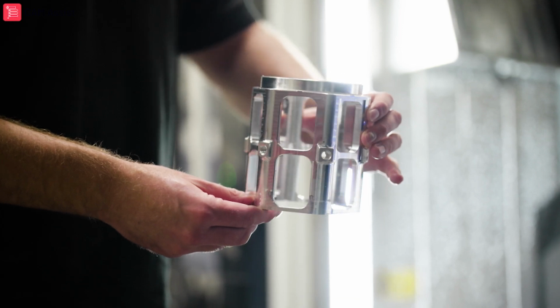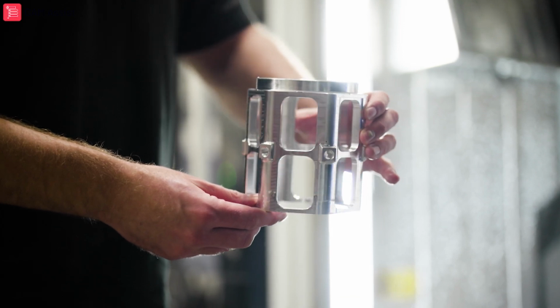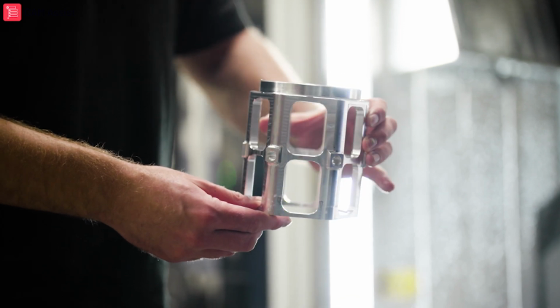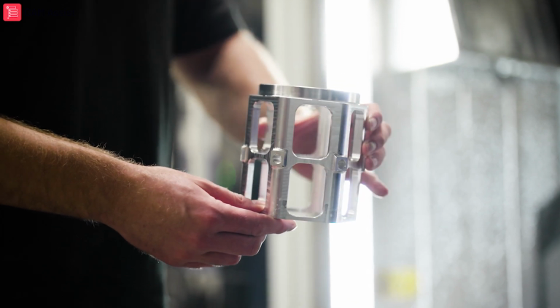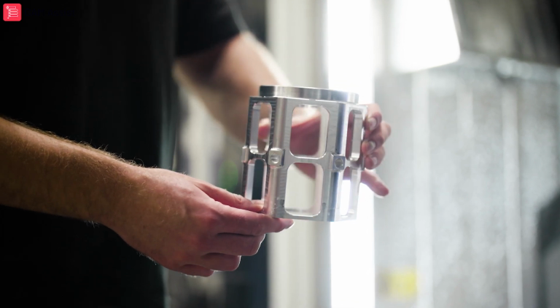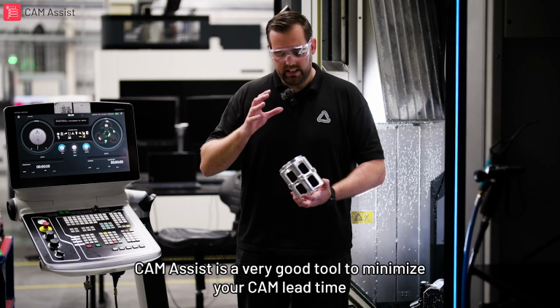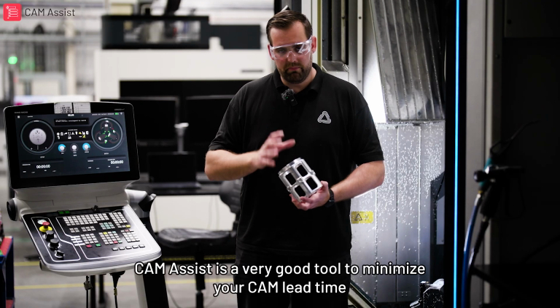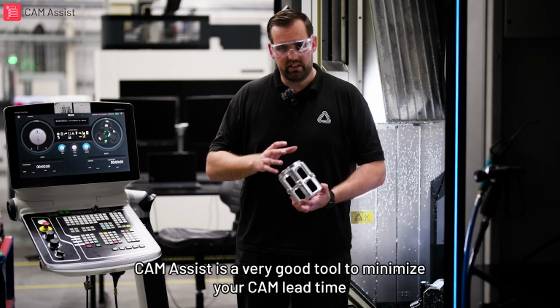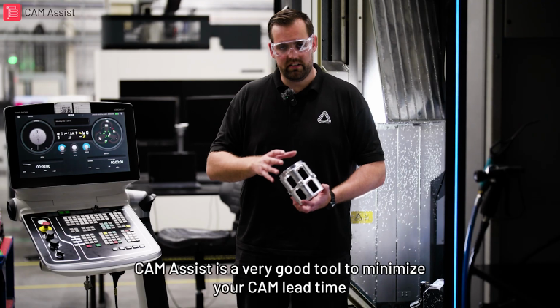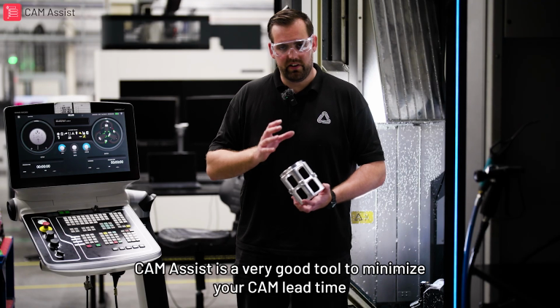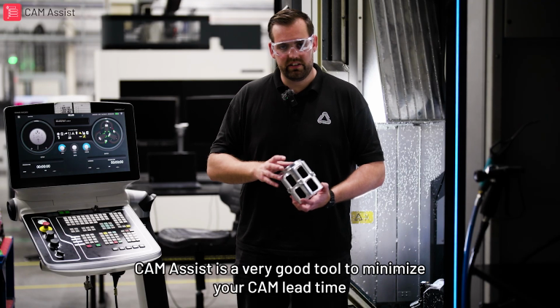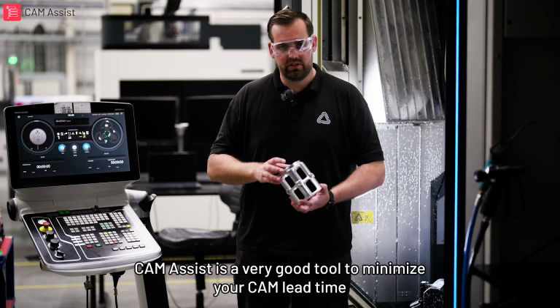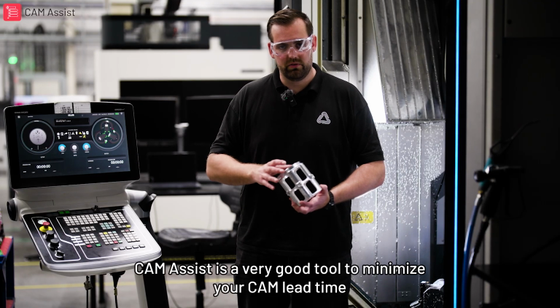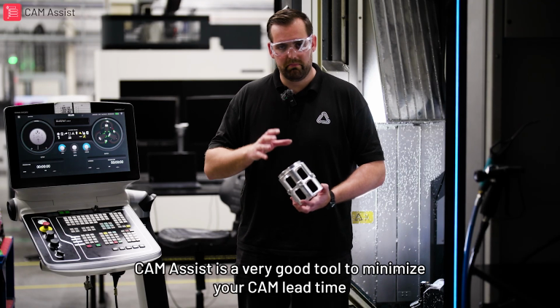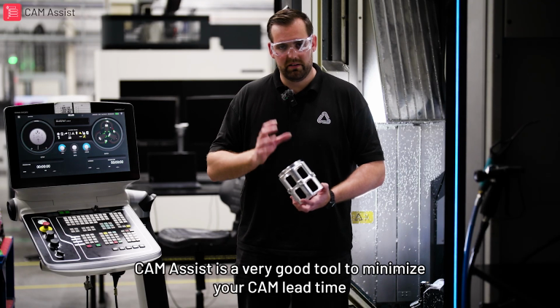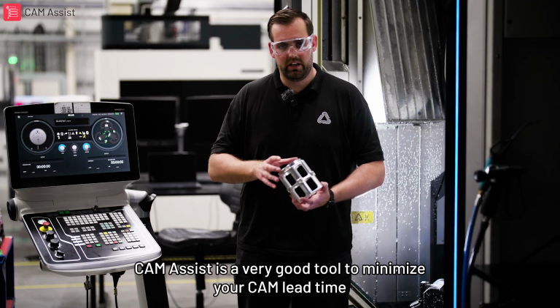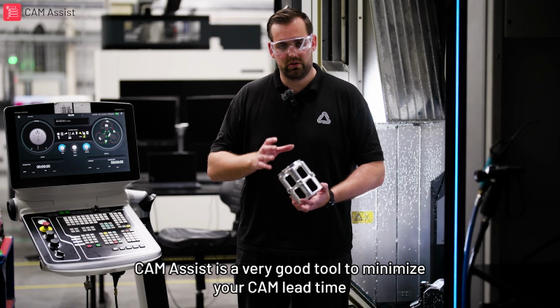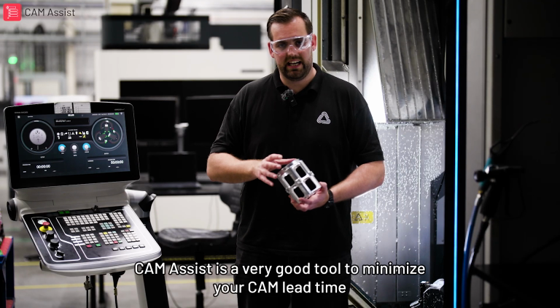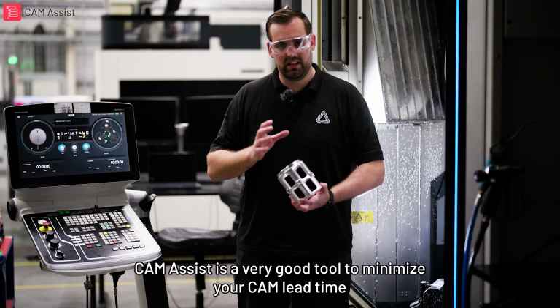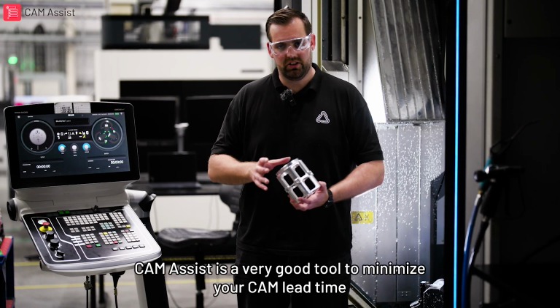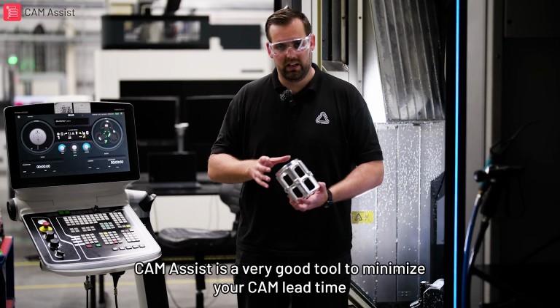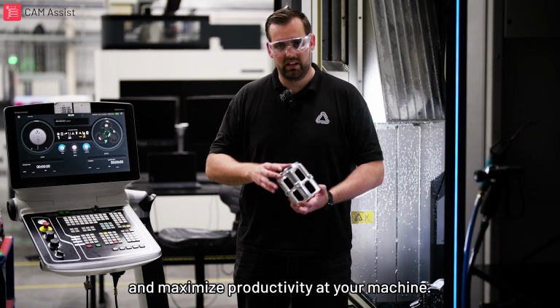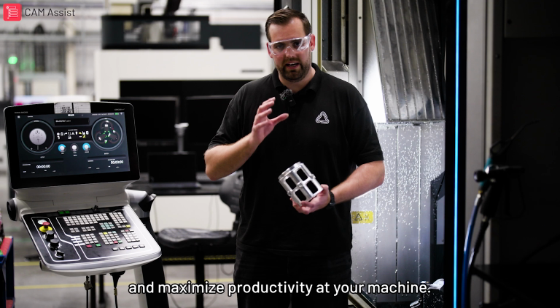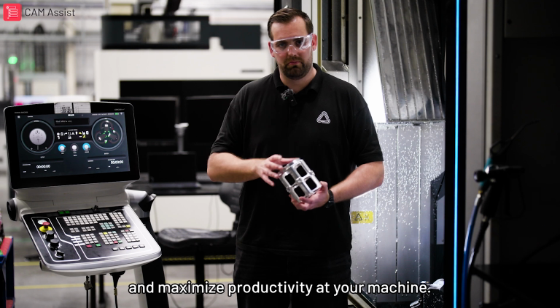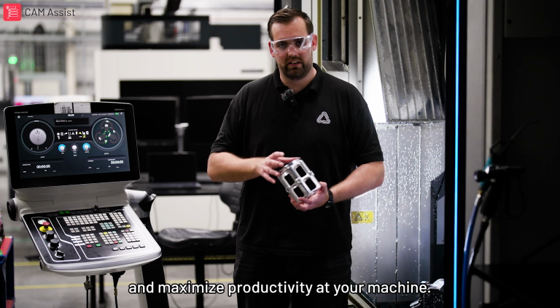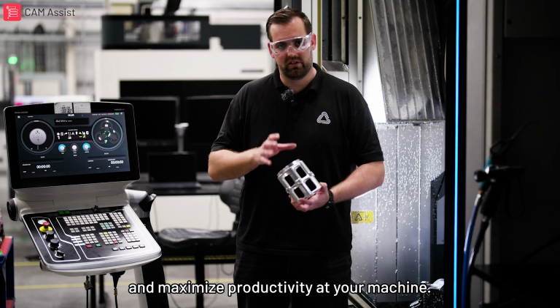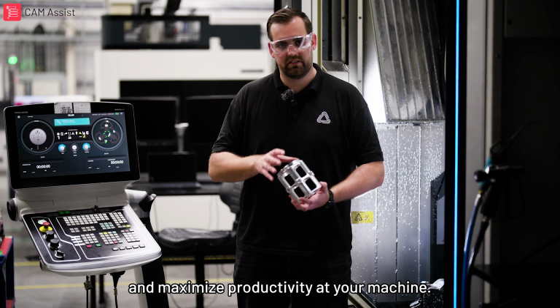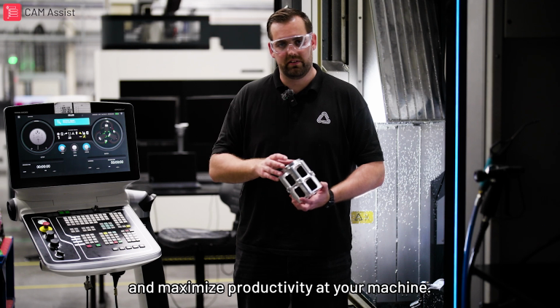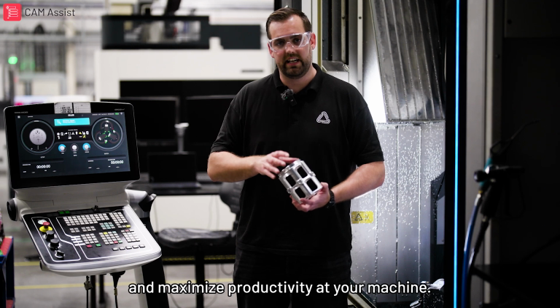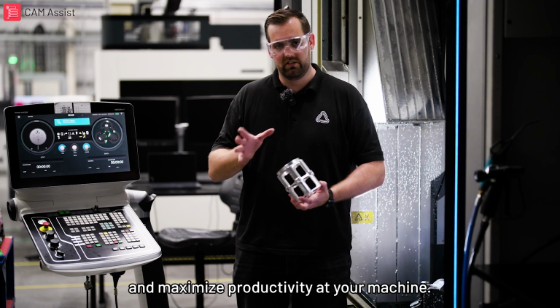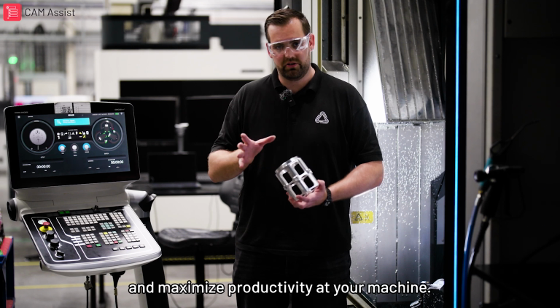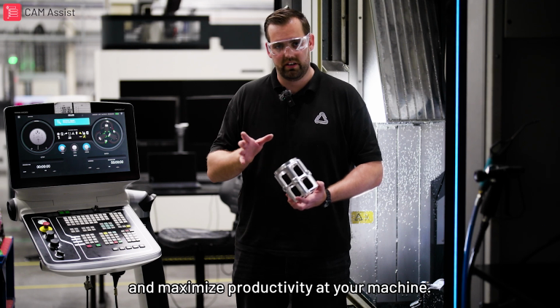CAM Assist is a very good tool to minimise your CAM lead time and maximise productivity at your machine.